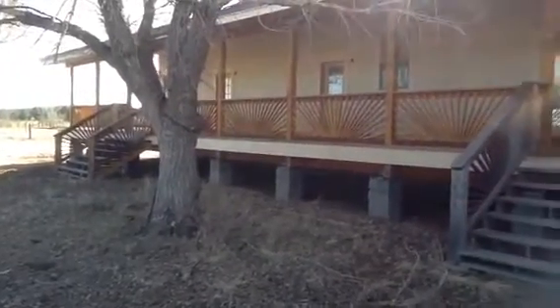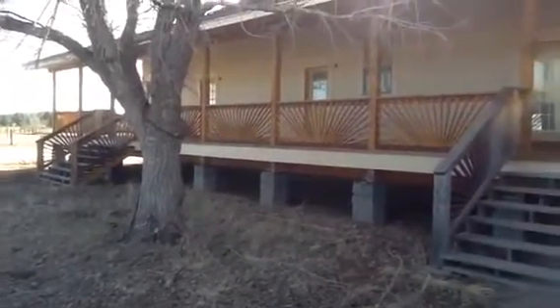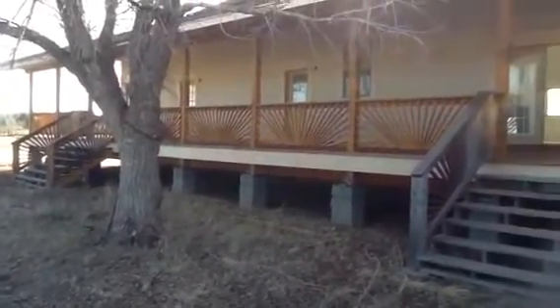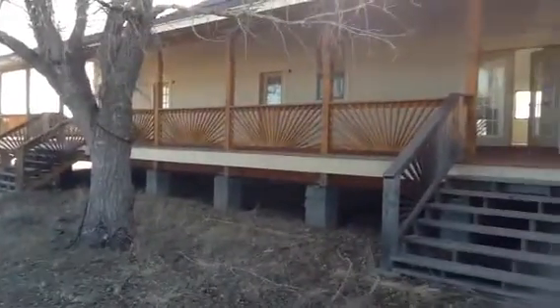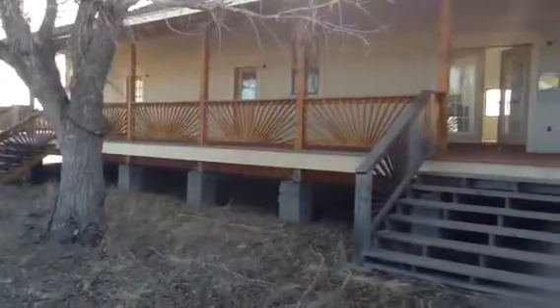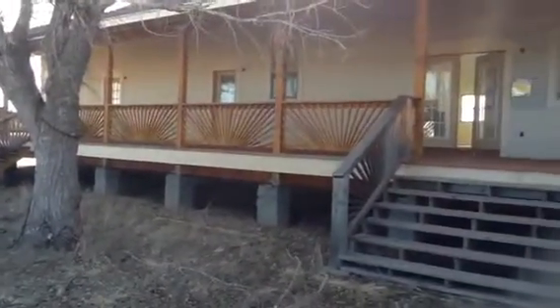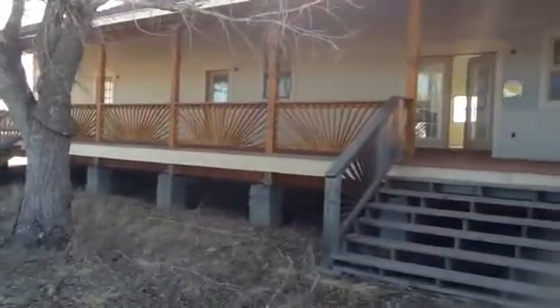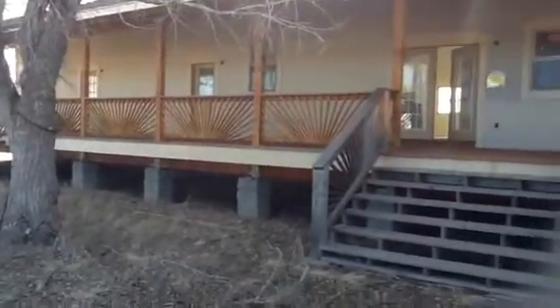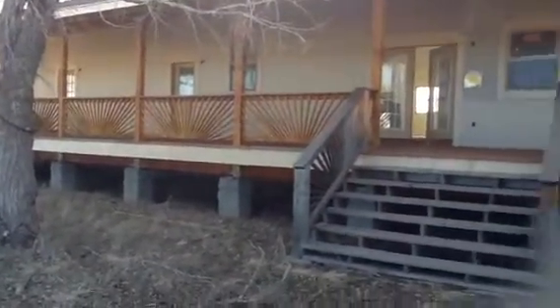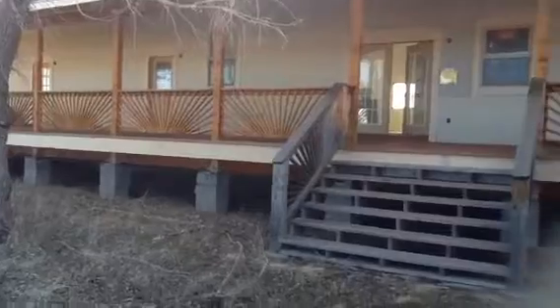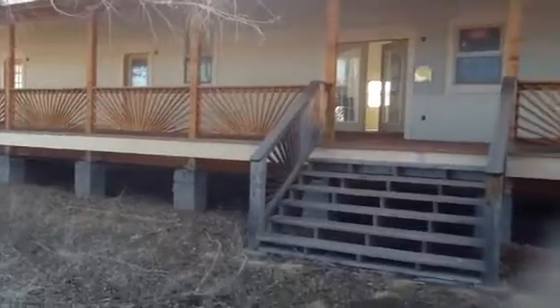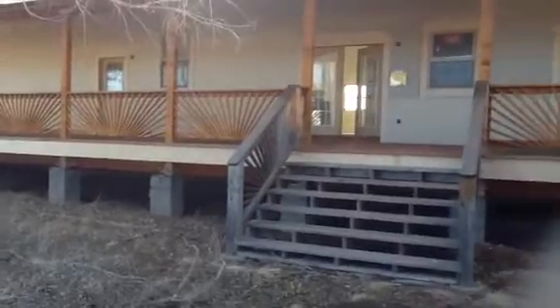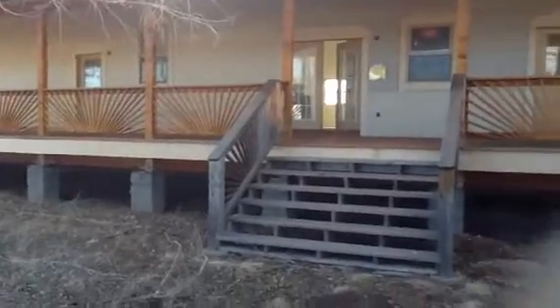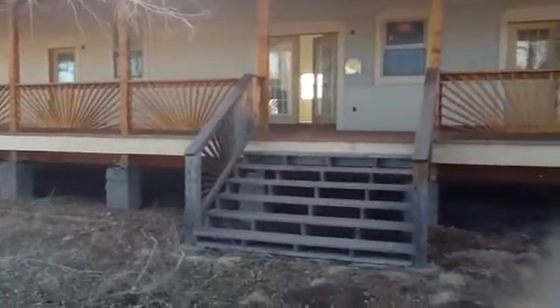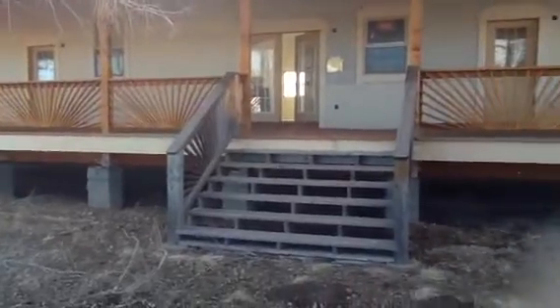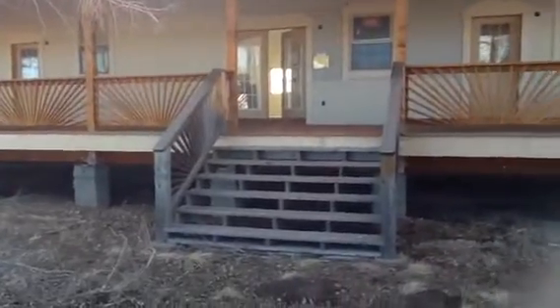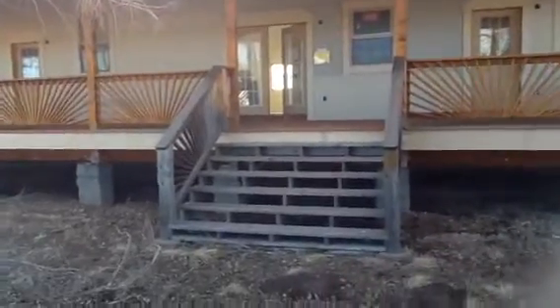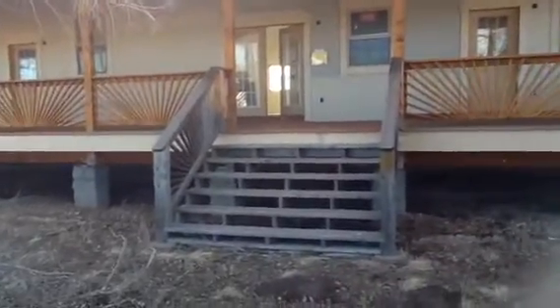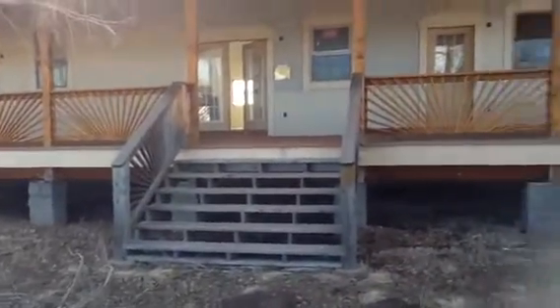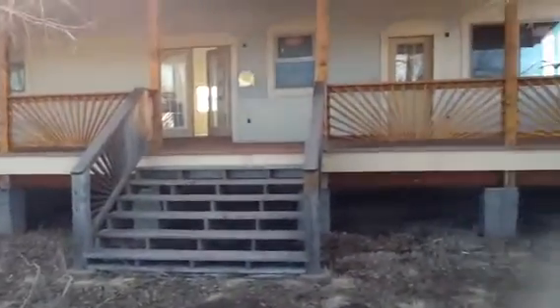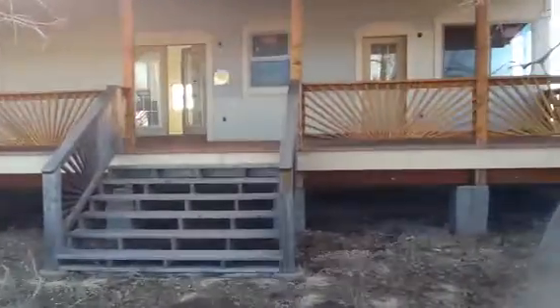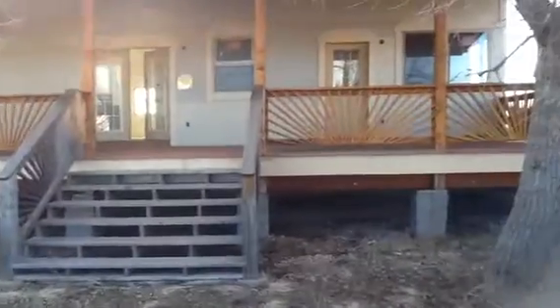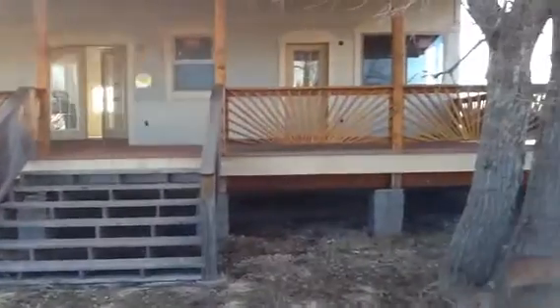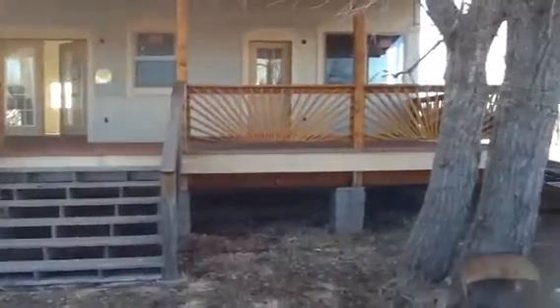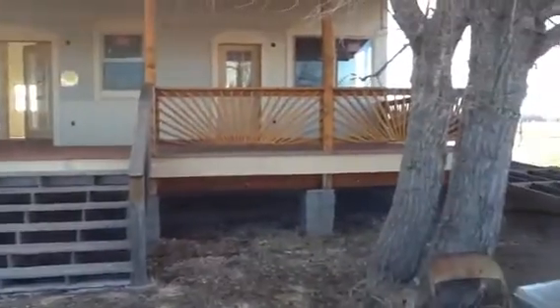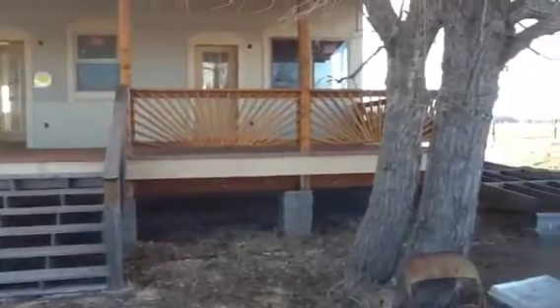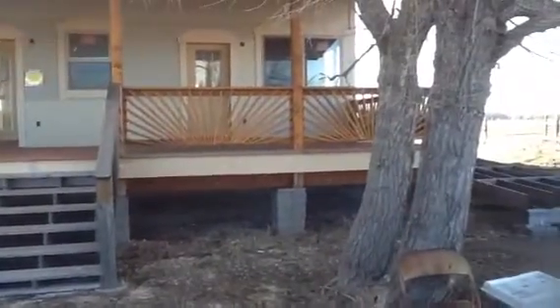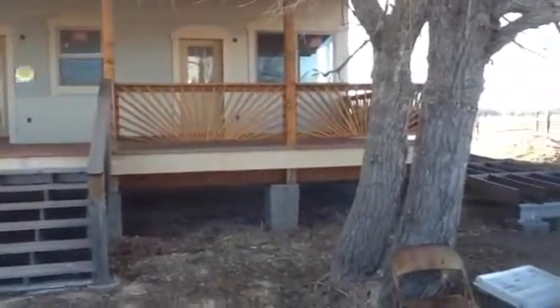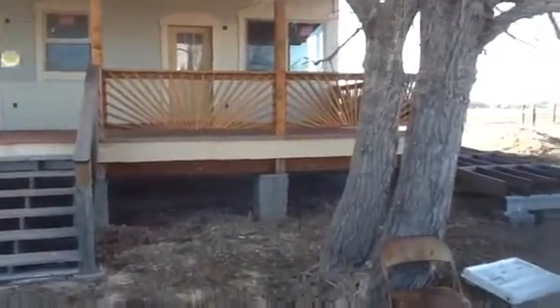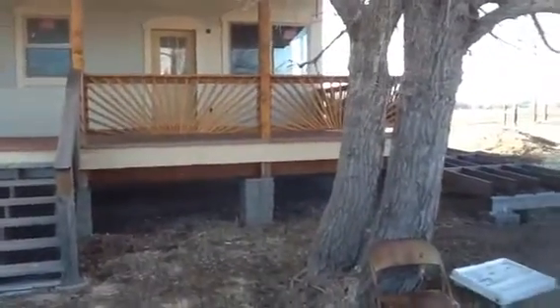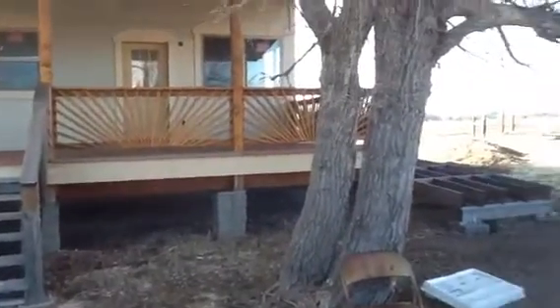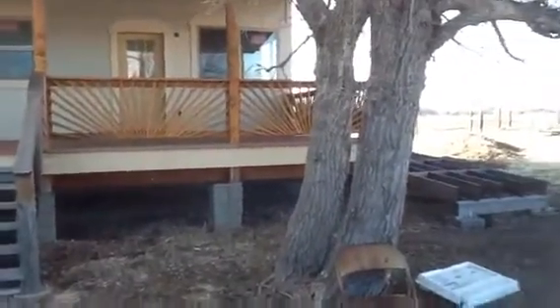Here's the front of the house. Kind of quite close. Nice, large porch.